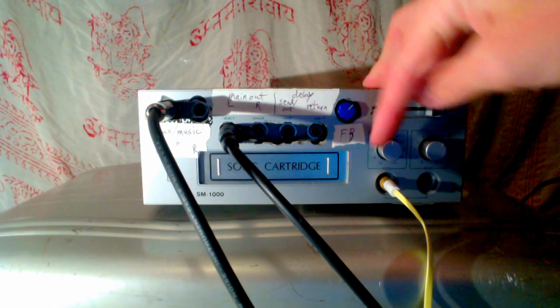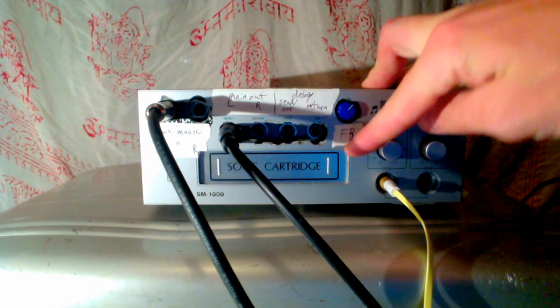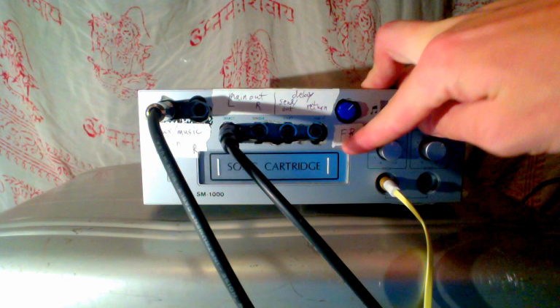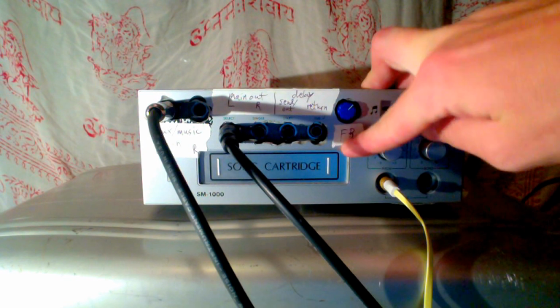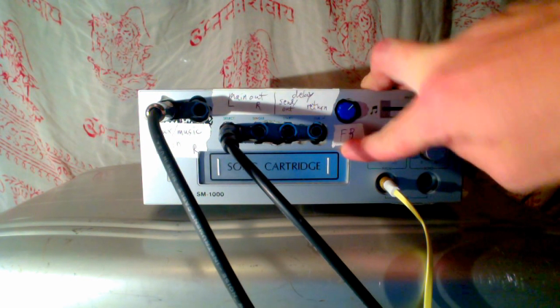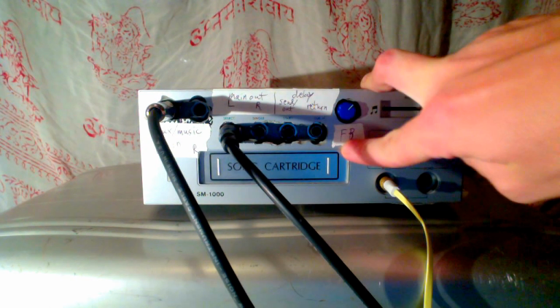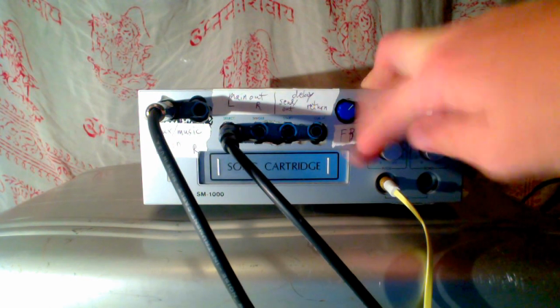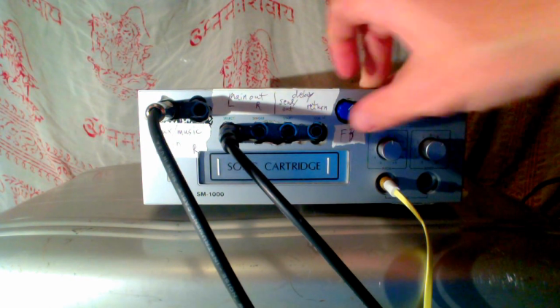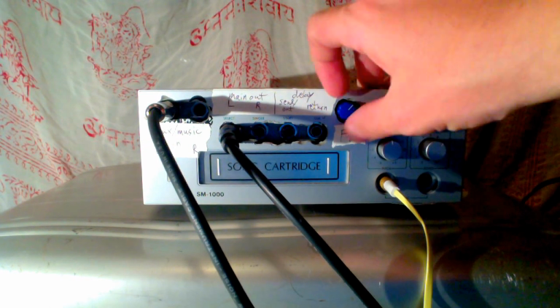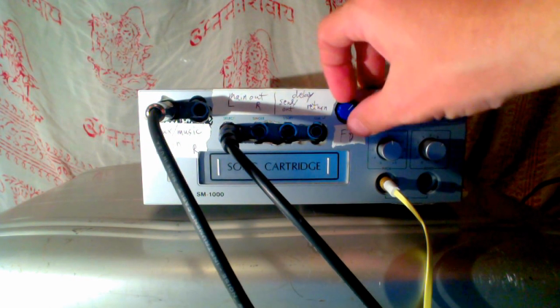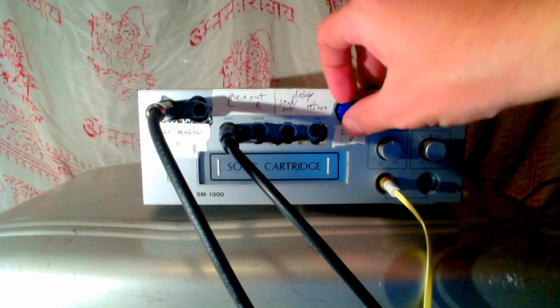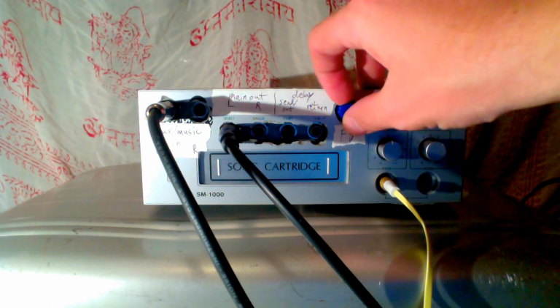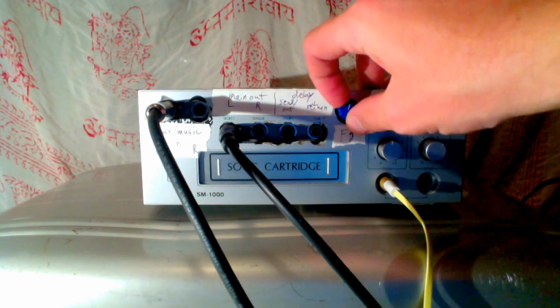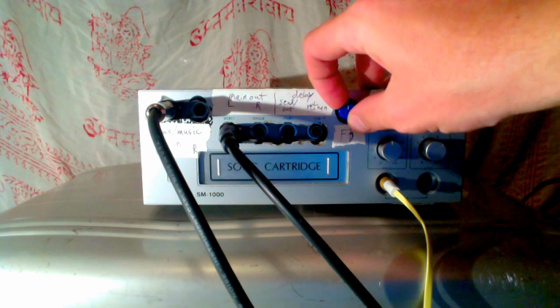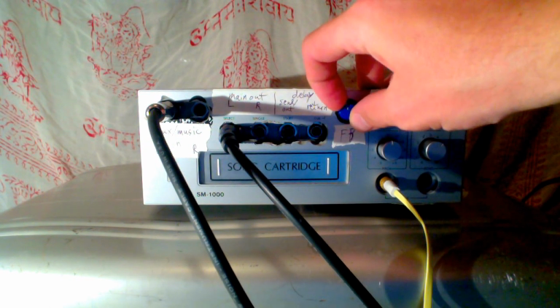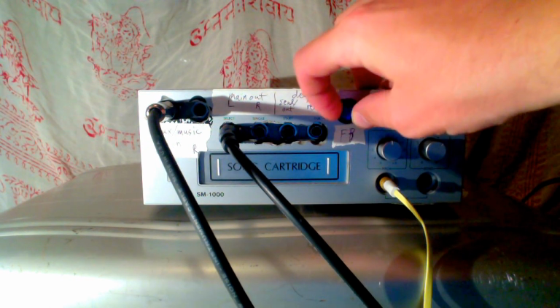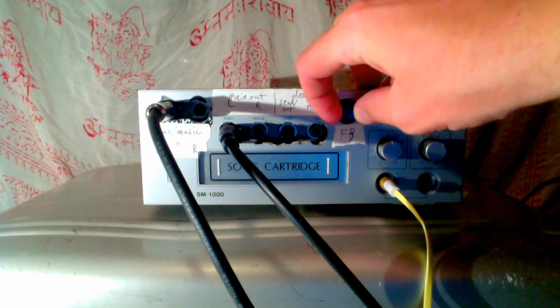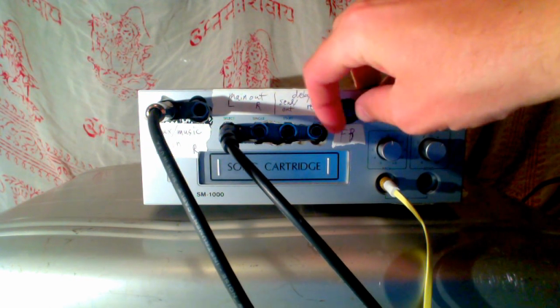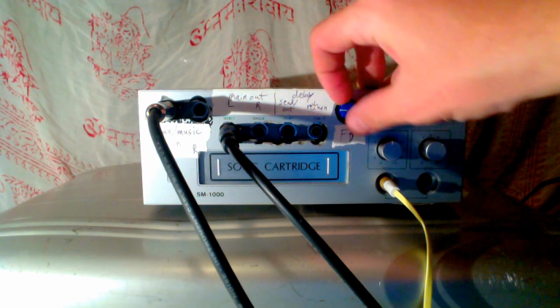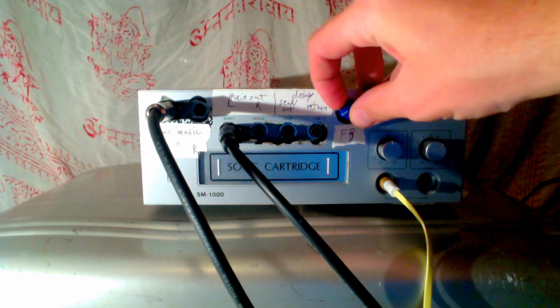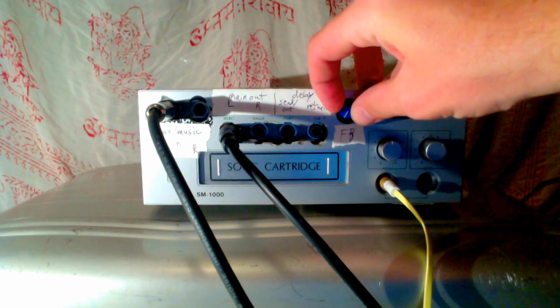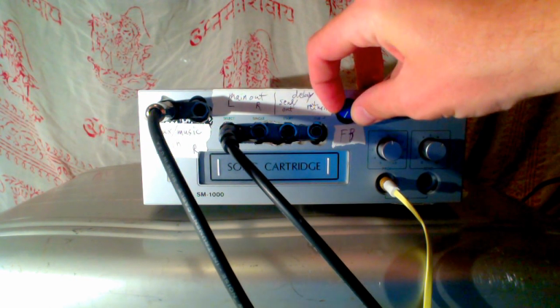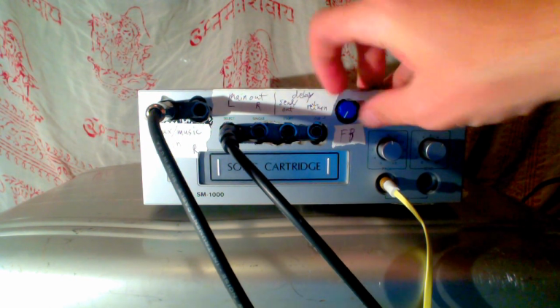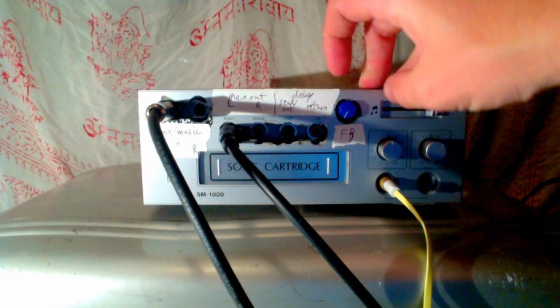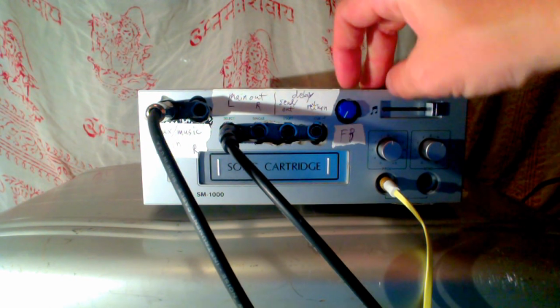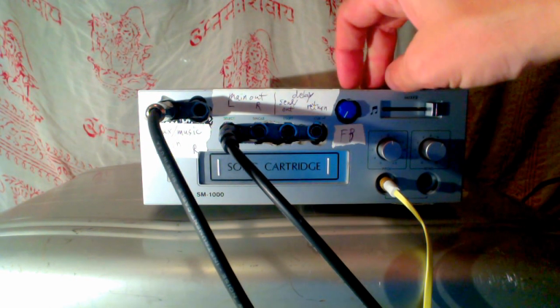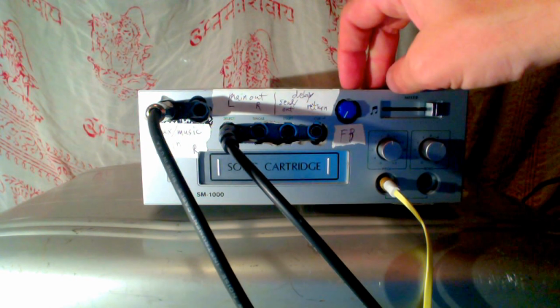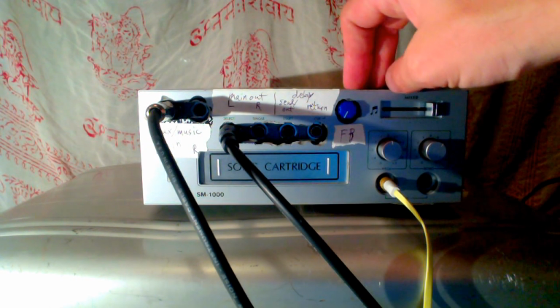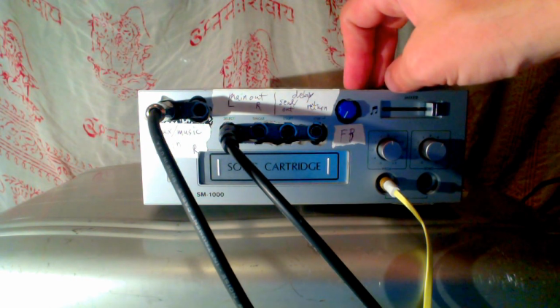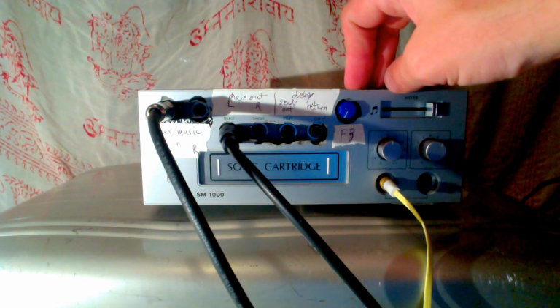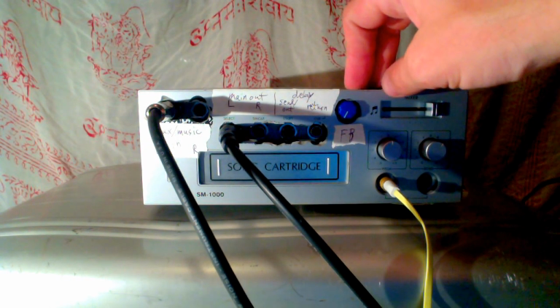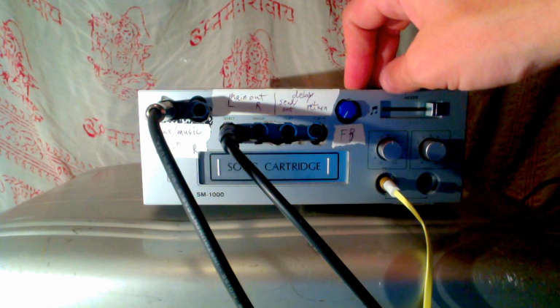This is the feedback knob. So that's what it is about factory.